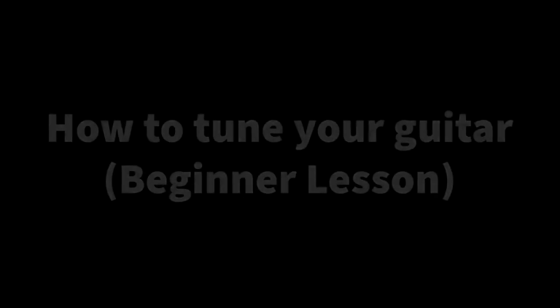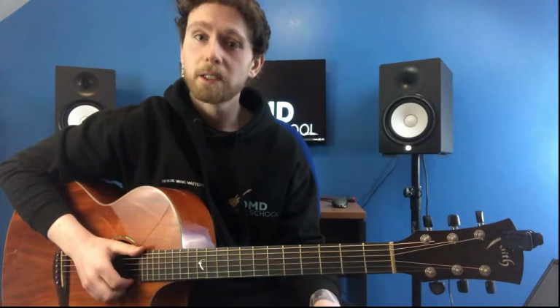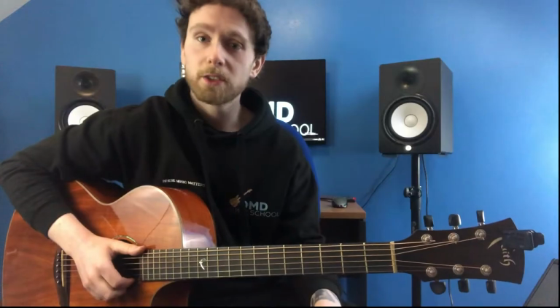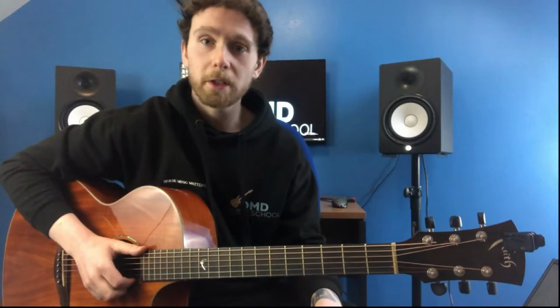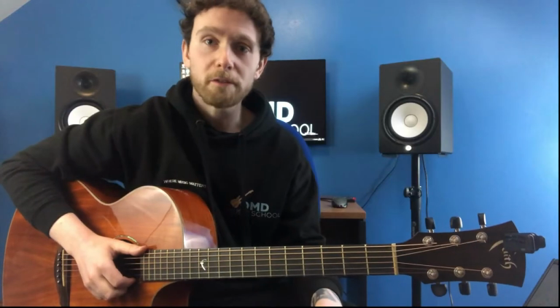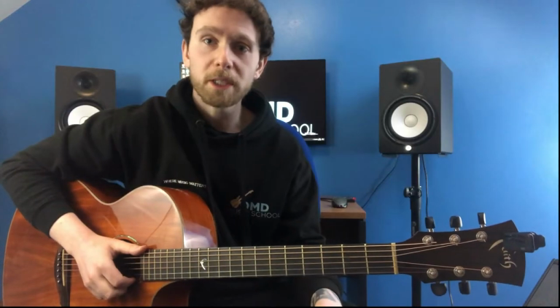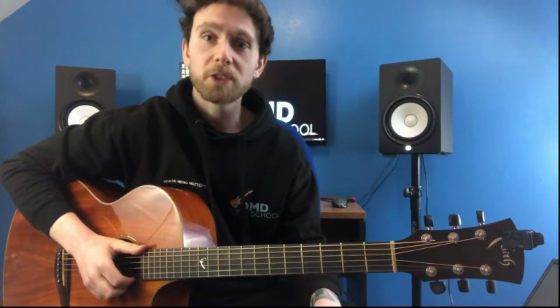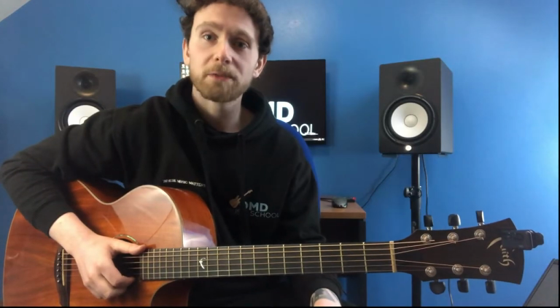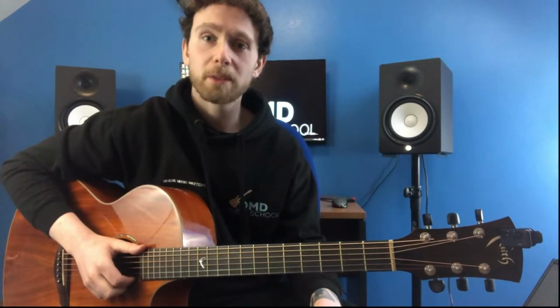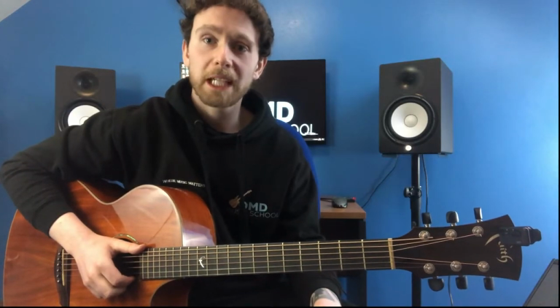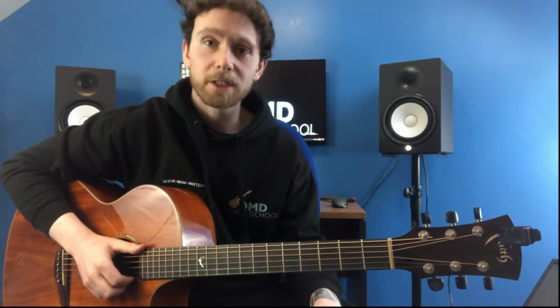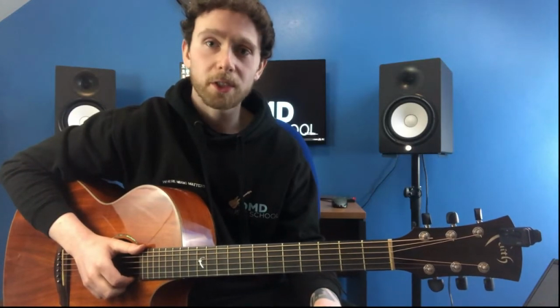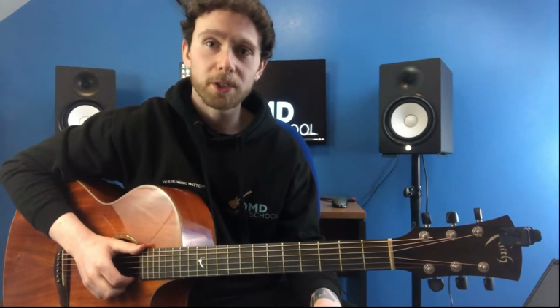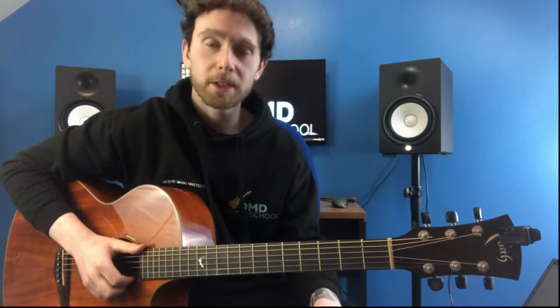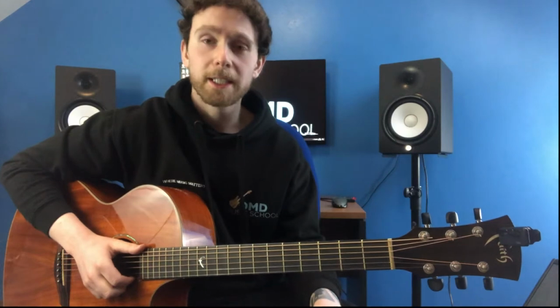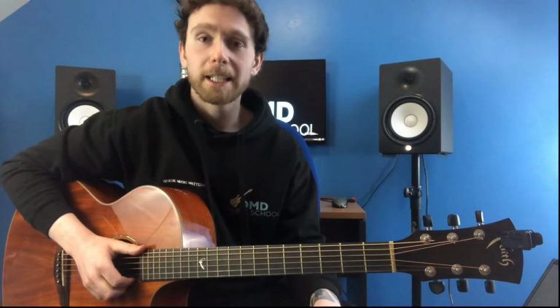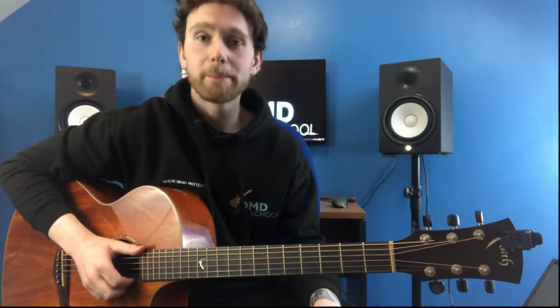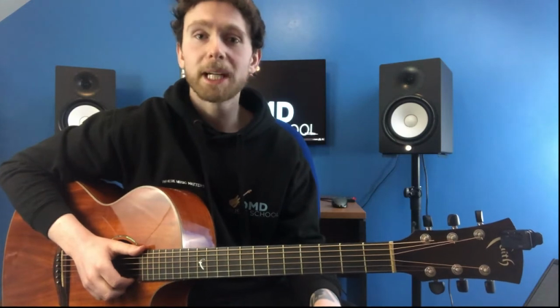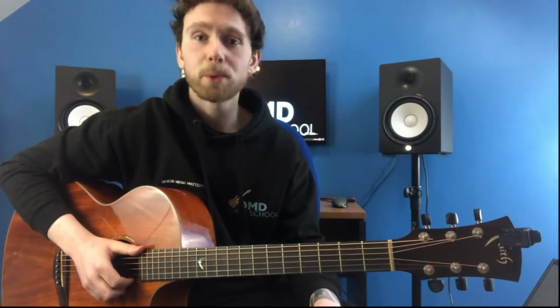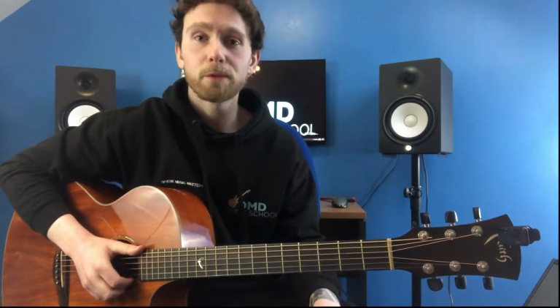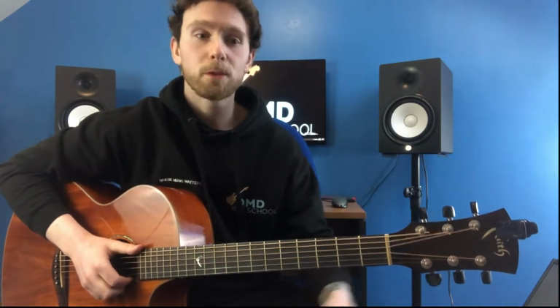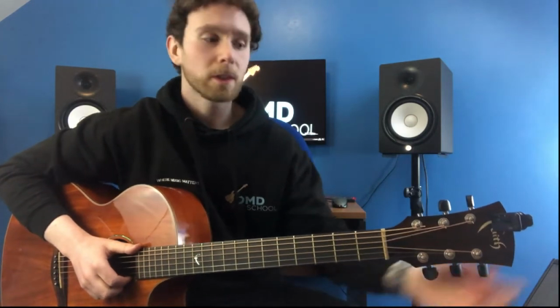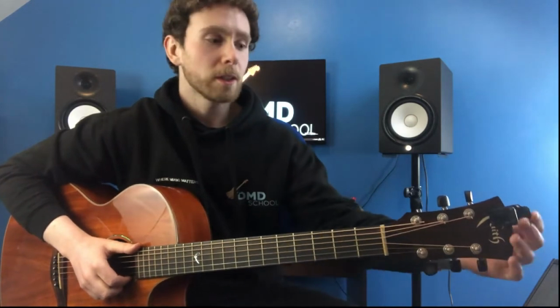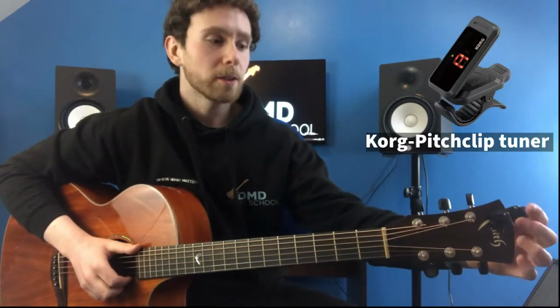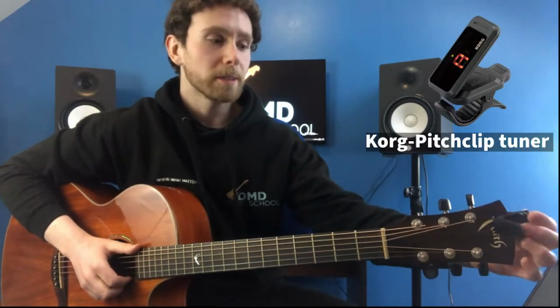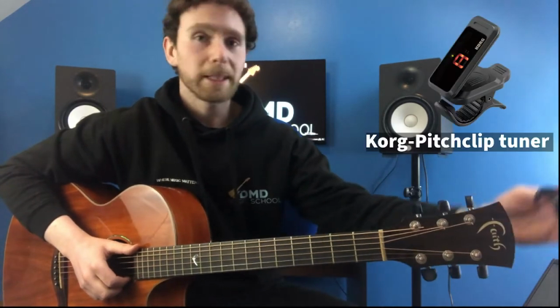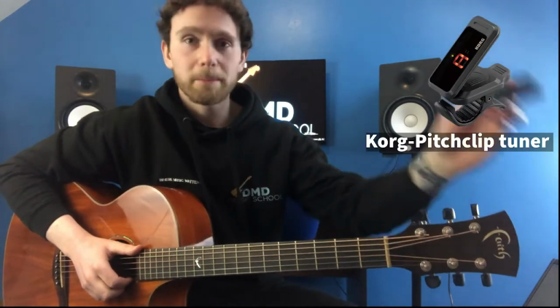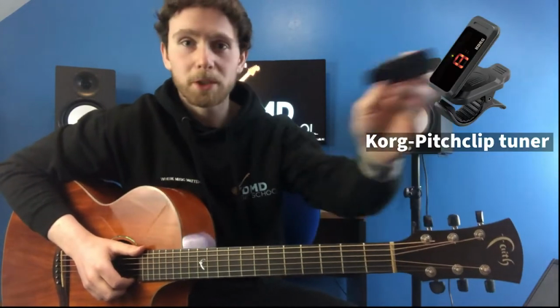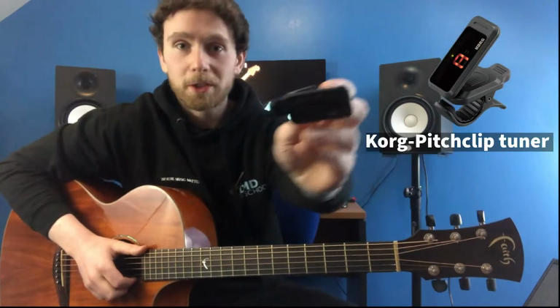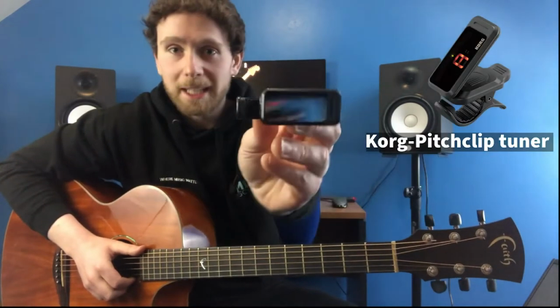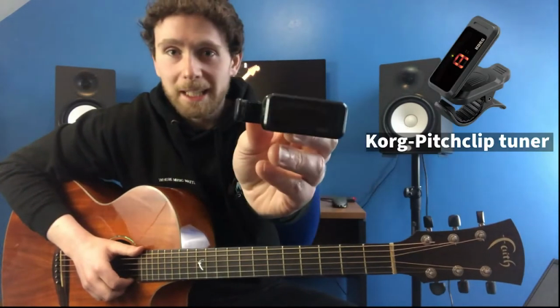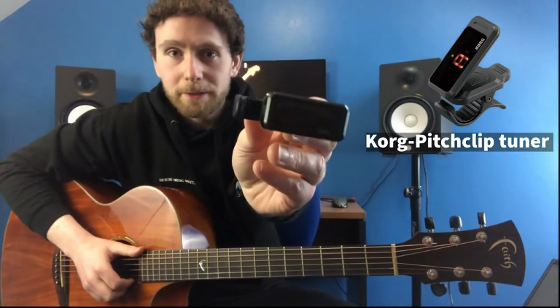To start off, make sure you have some kind of guitar tuner. It could be an app on your phone, or it can be a clip-on tuner like I have here.